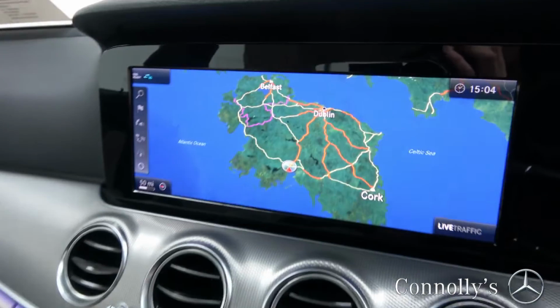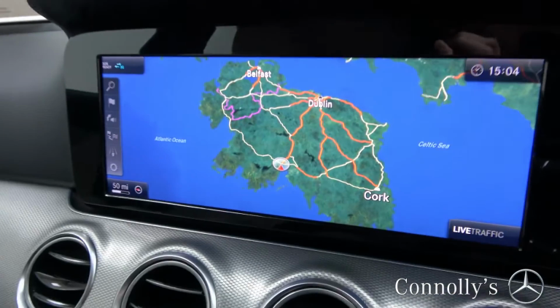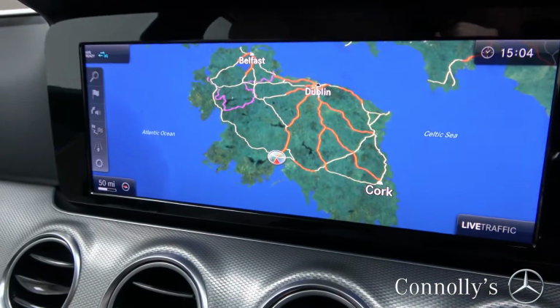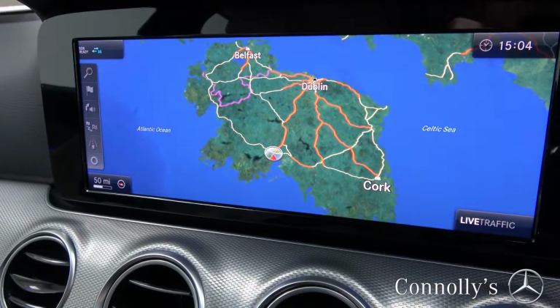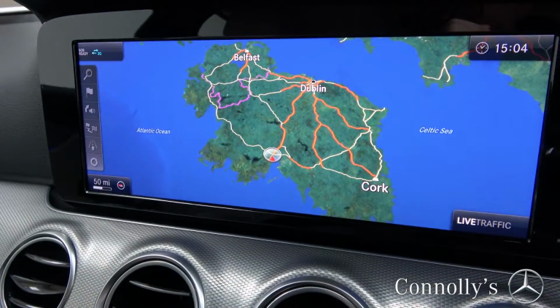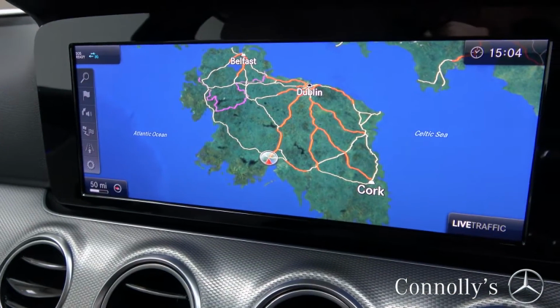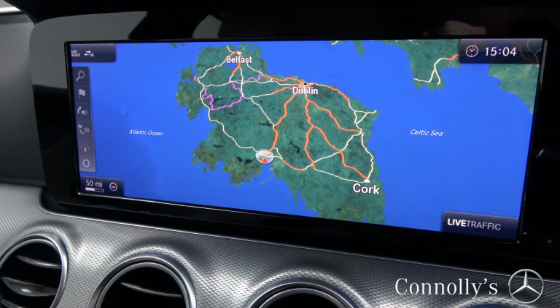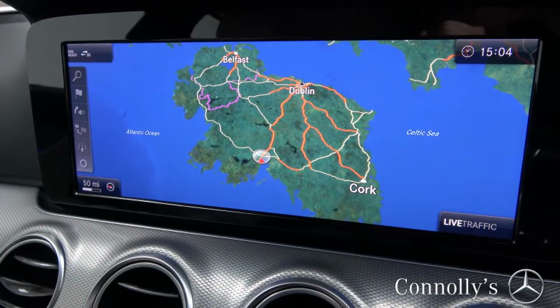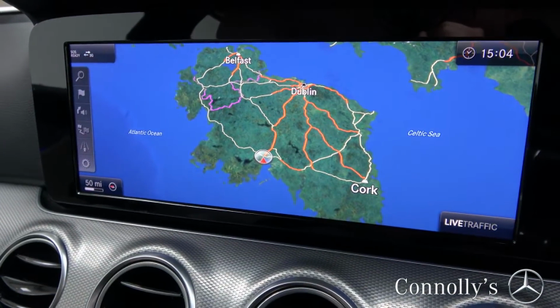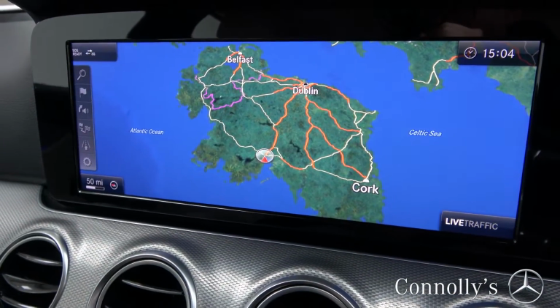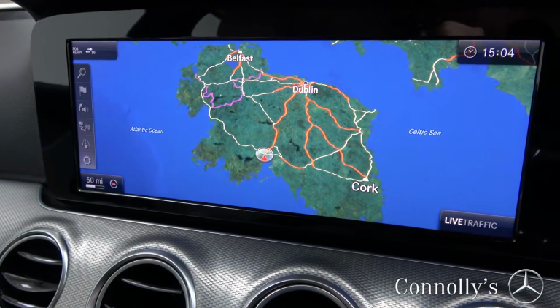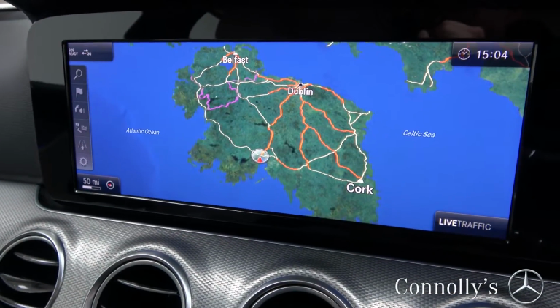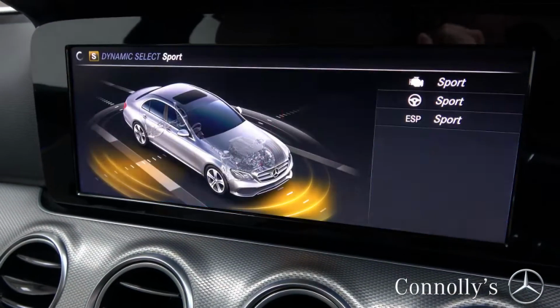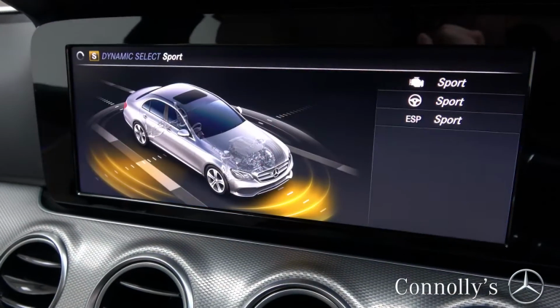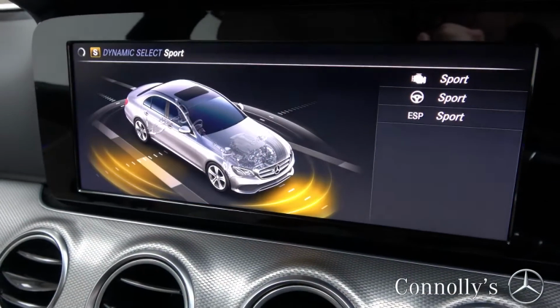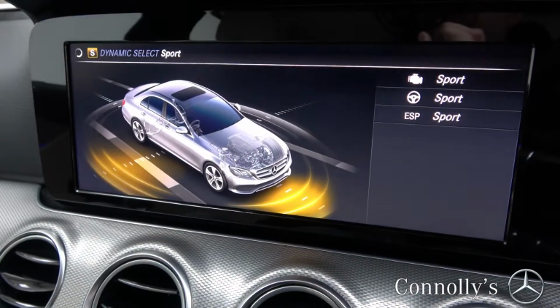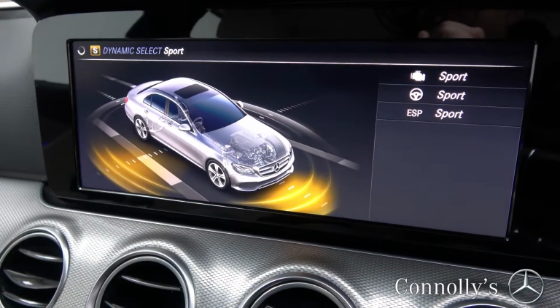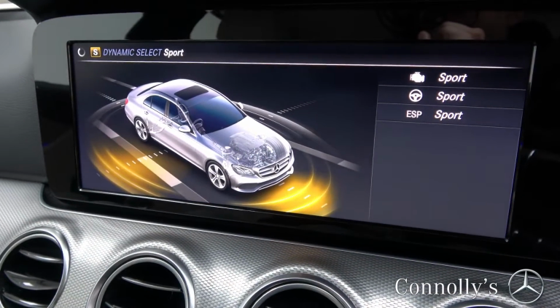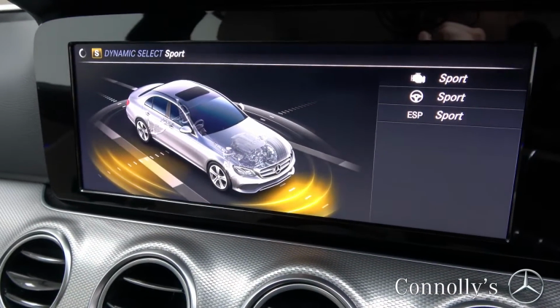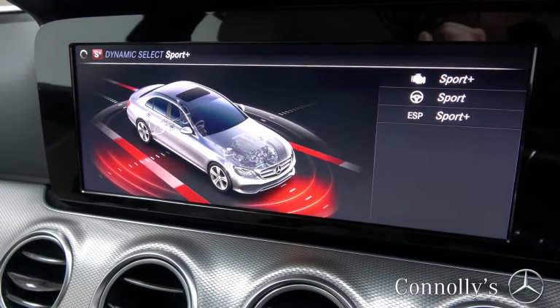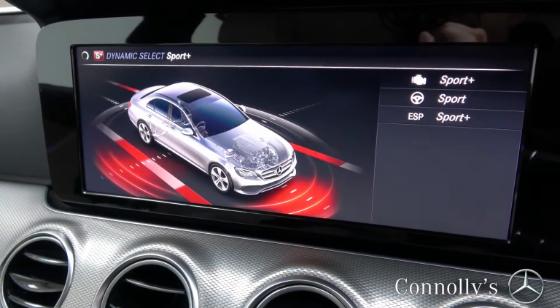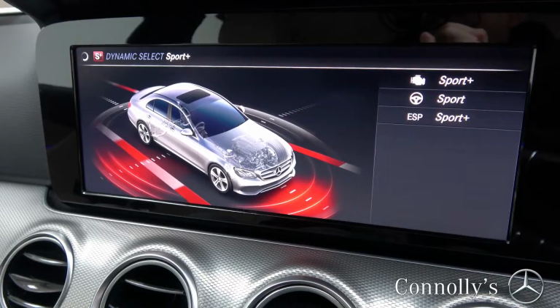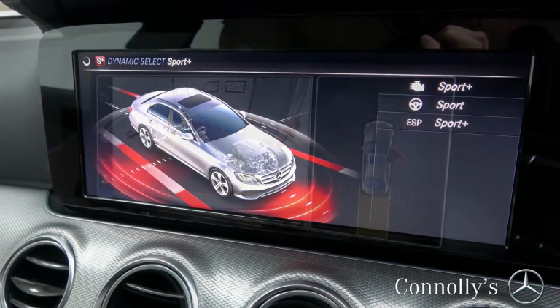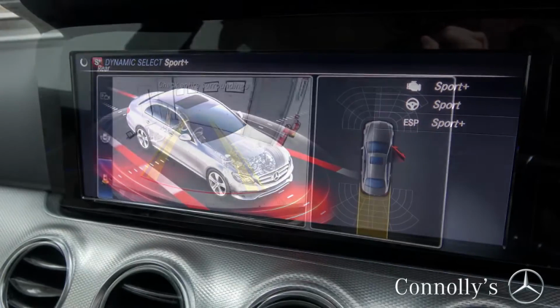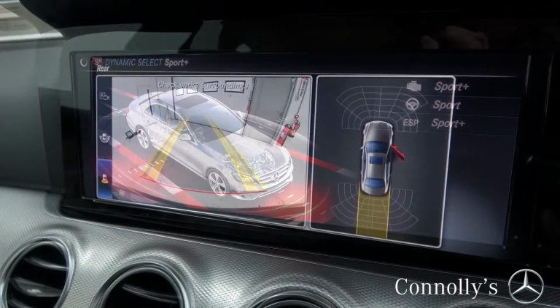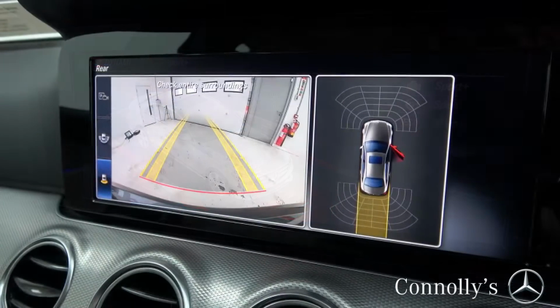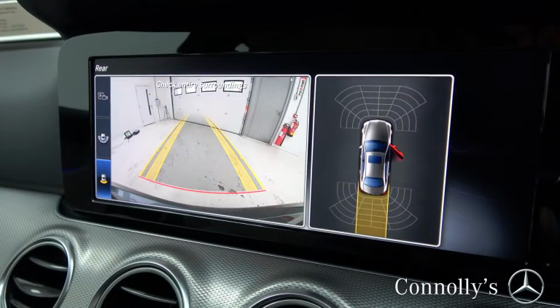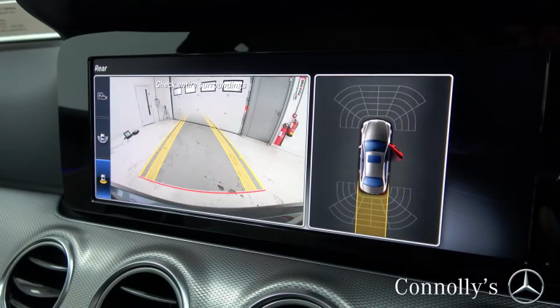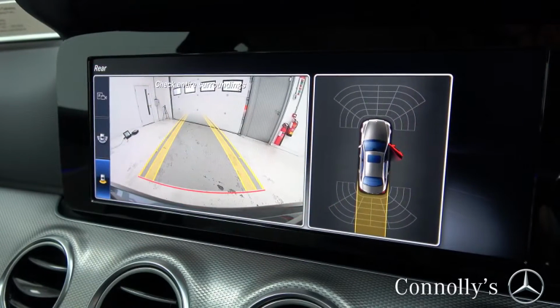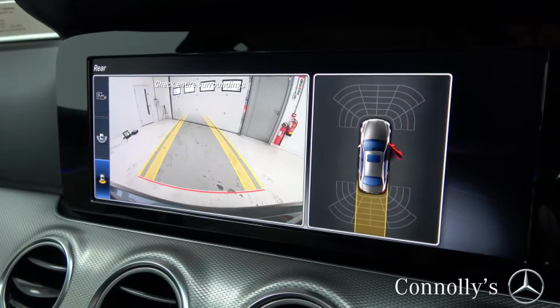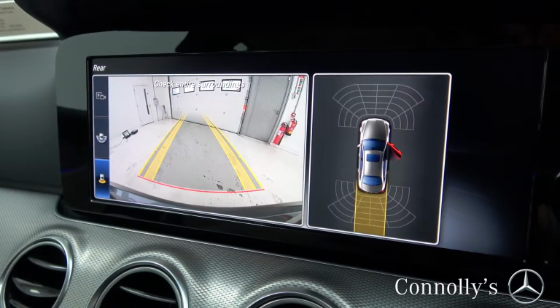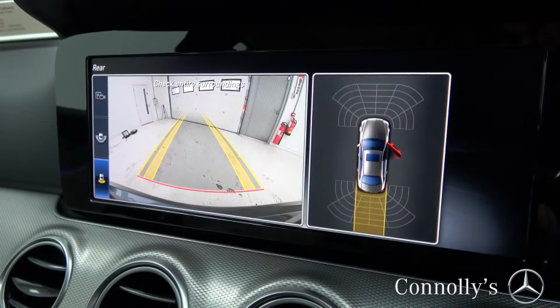12-inch media display, satellite navigation, dynamic drive select, and reversing camera with parking assist.